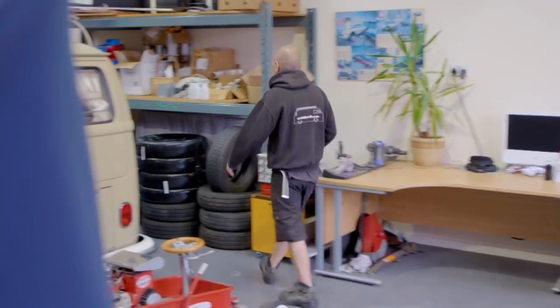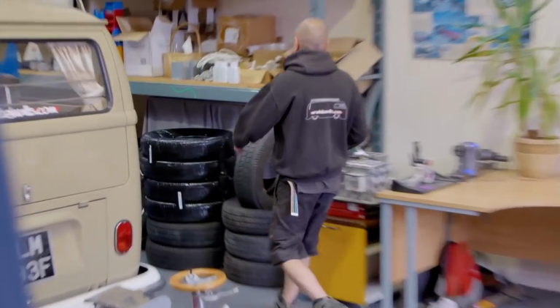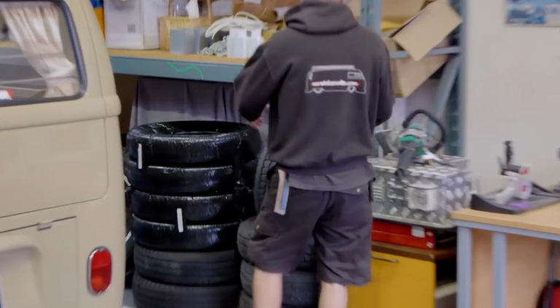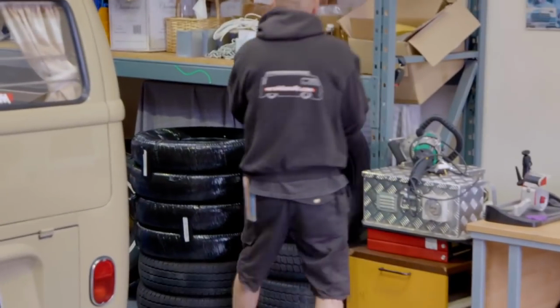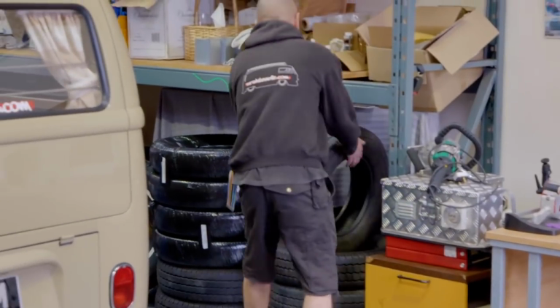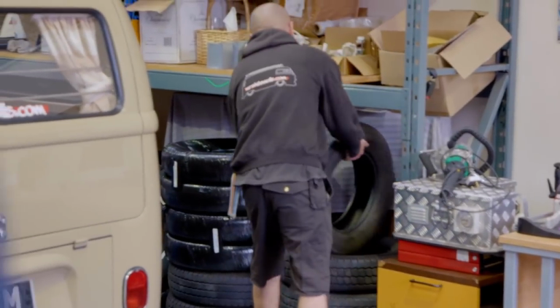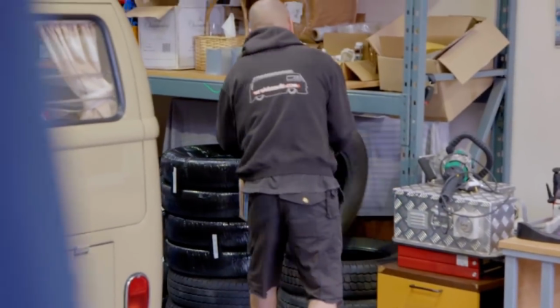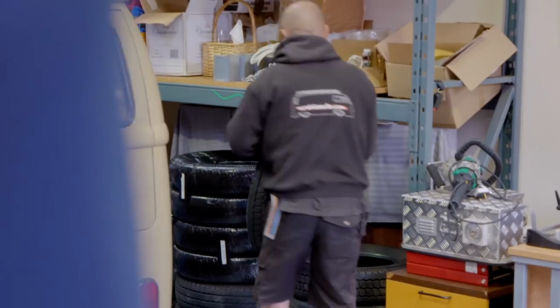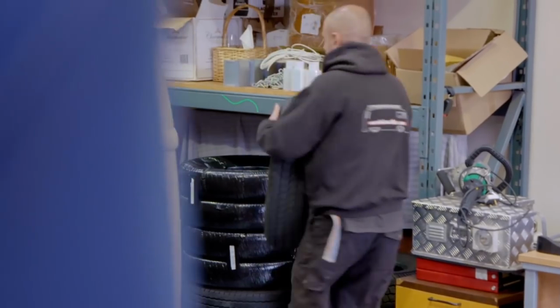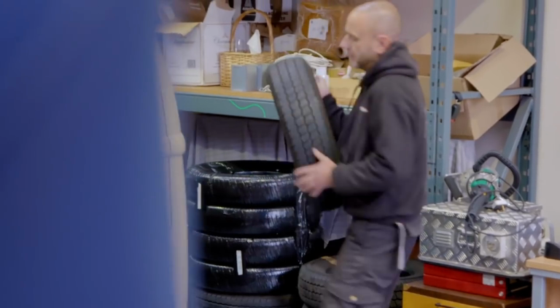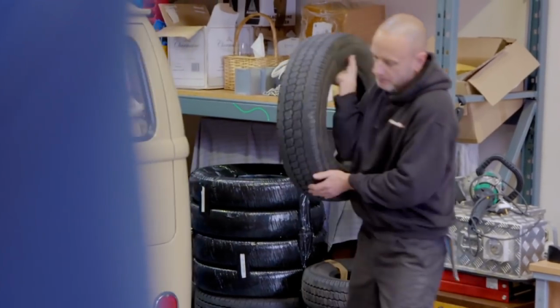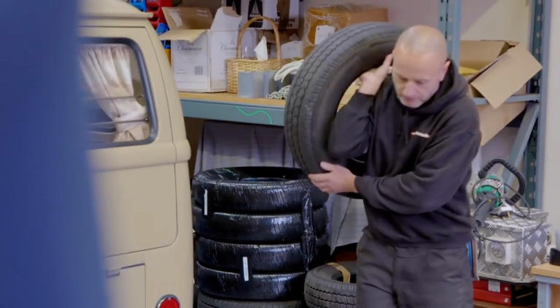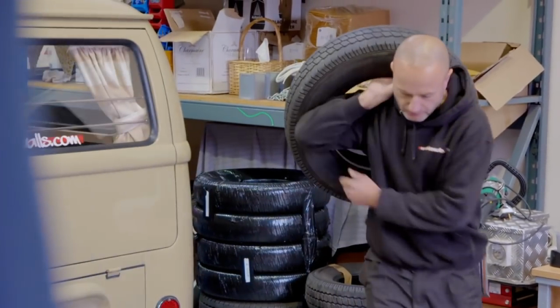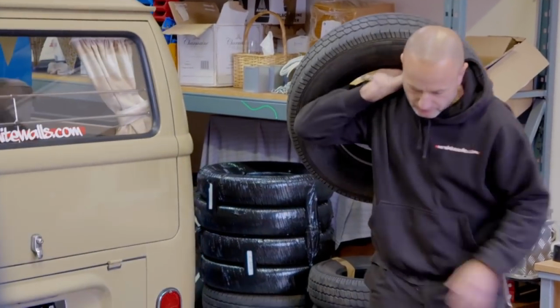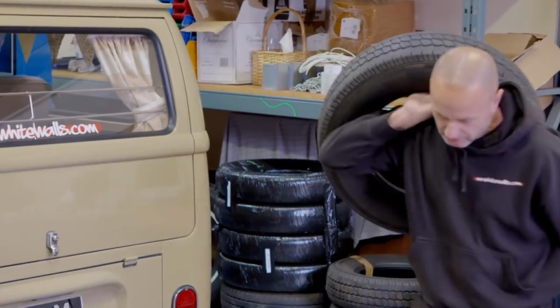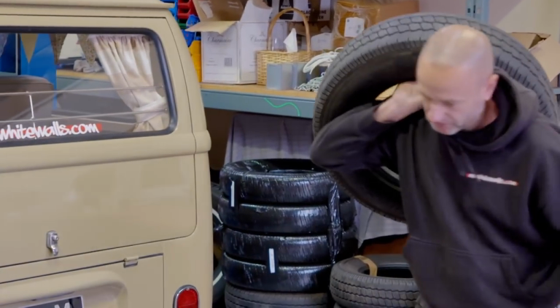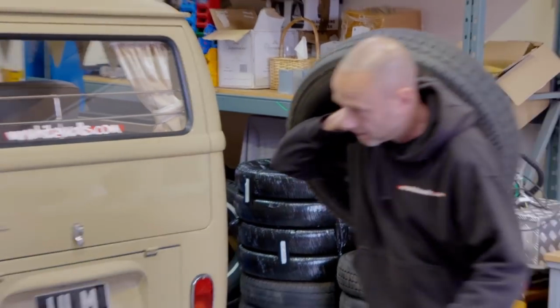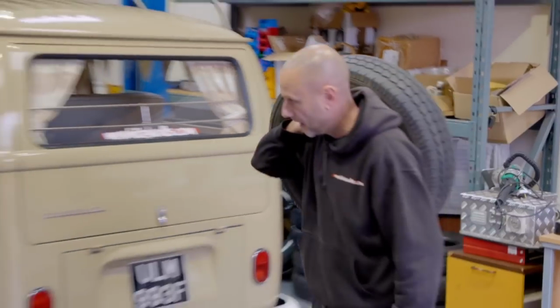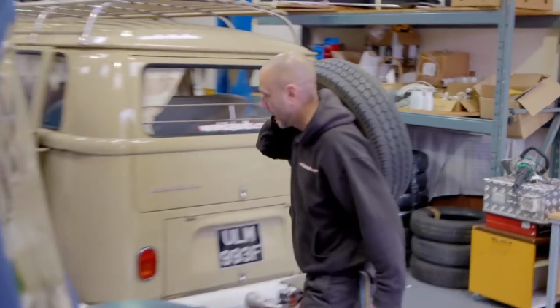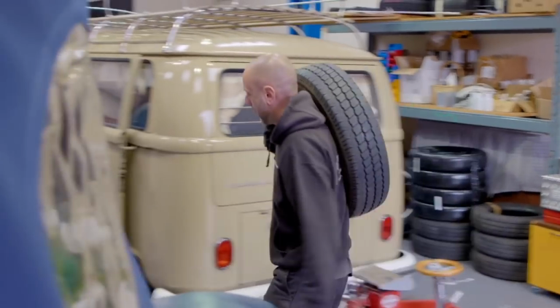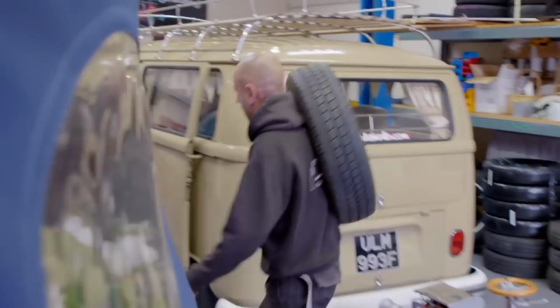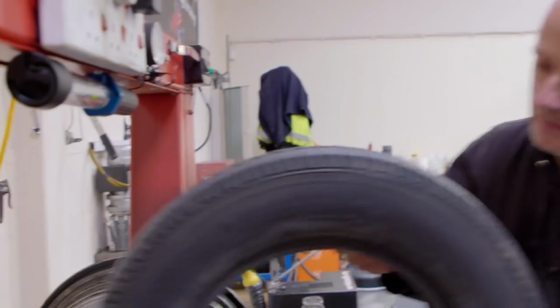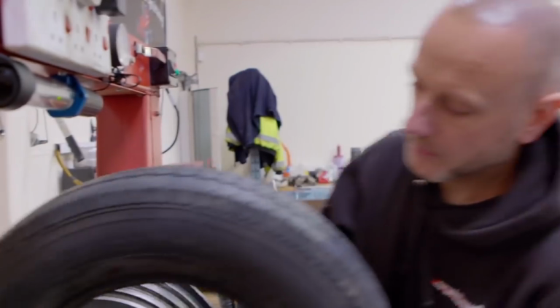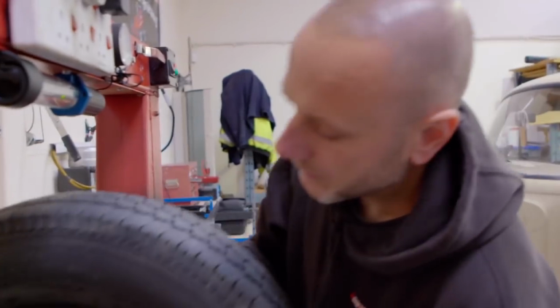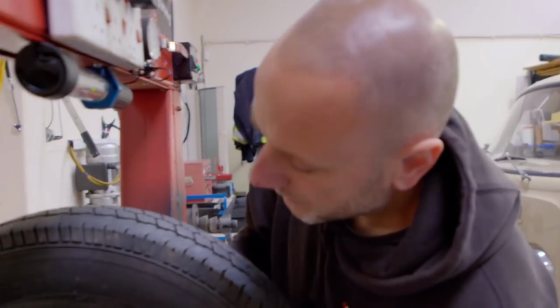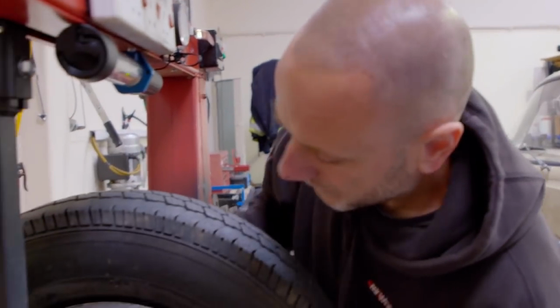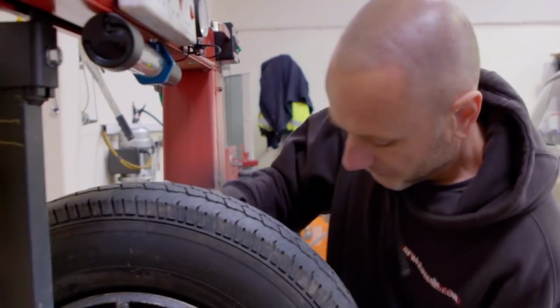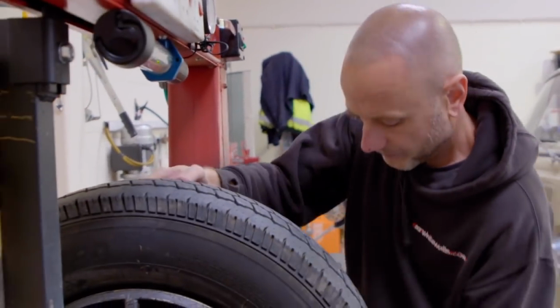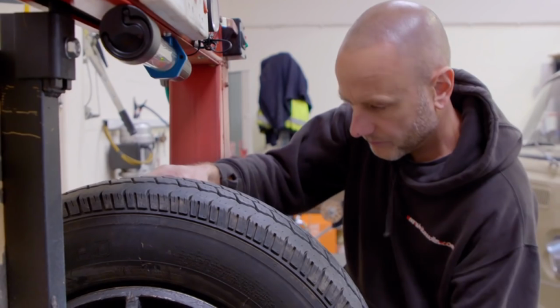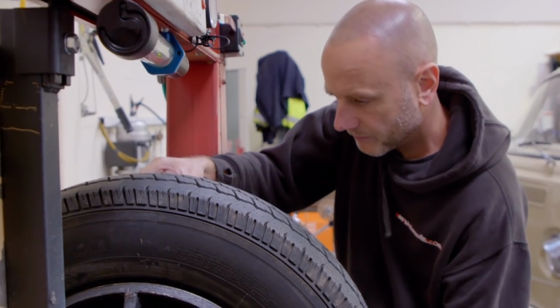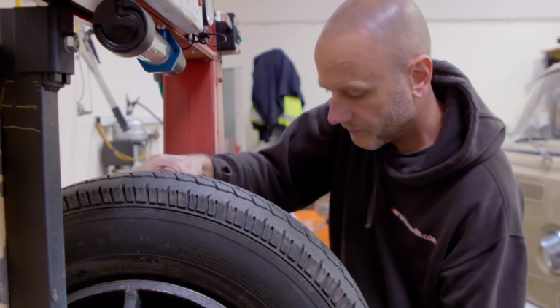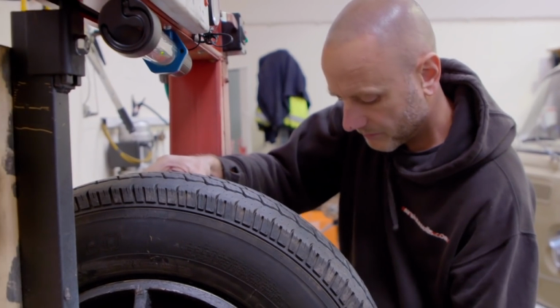For almost a decade, Ant Edensor, a.k.a. Mr Whitewall, has been helping car fanatics custom paint the sidewalls of their tyres.